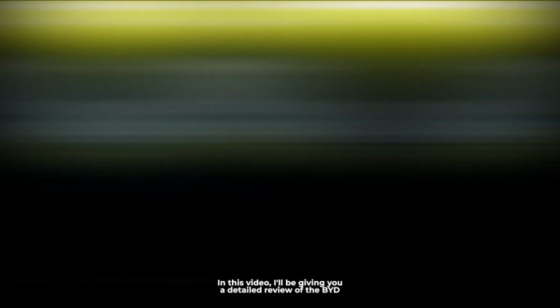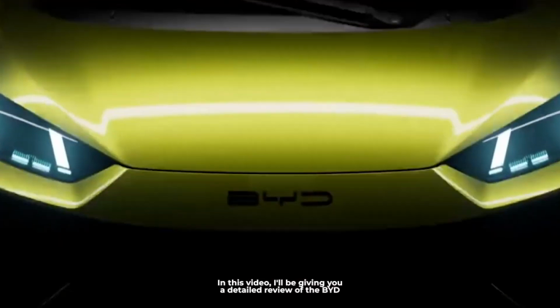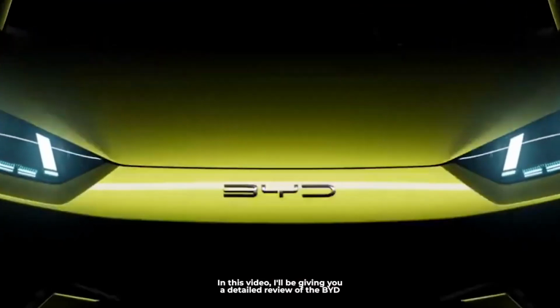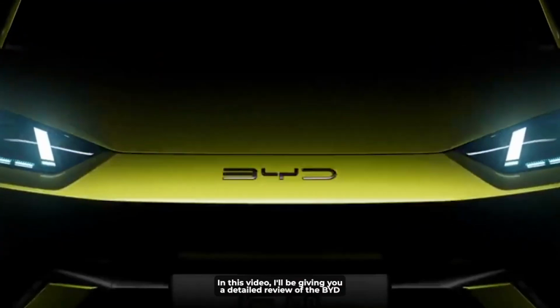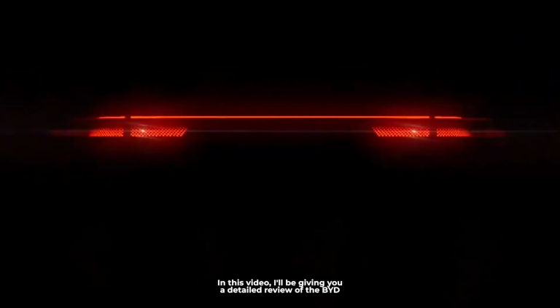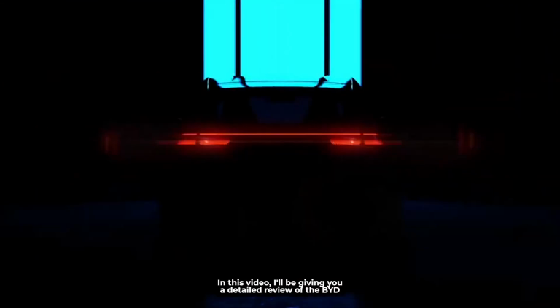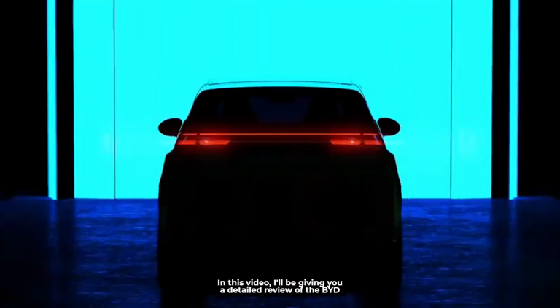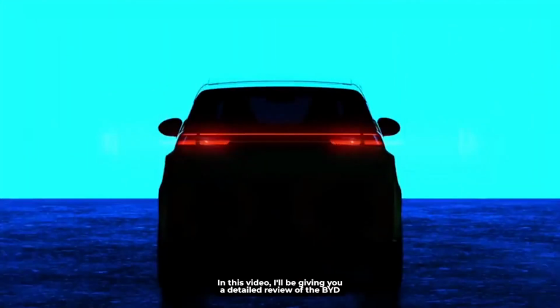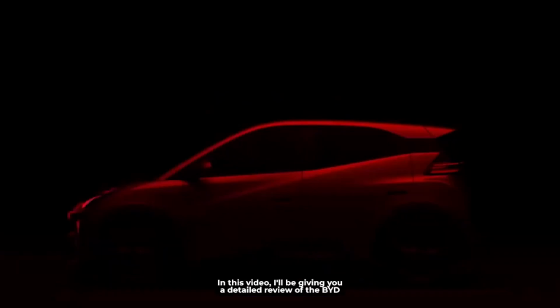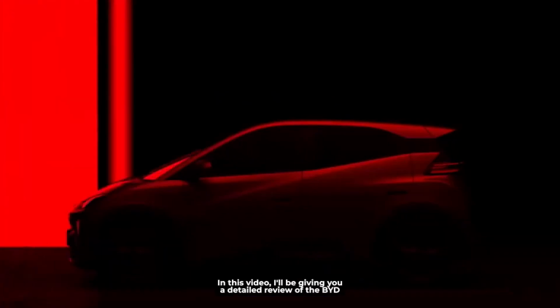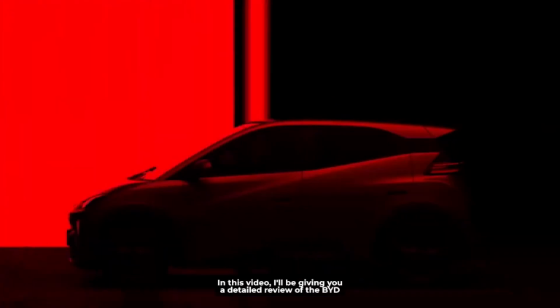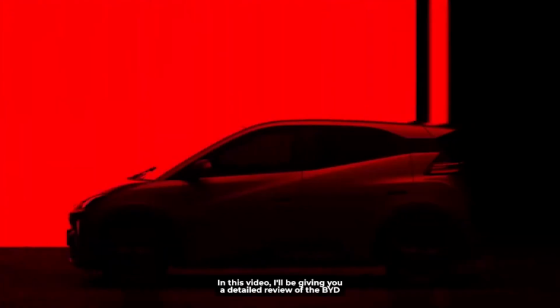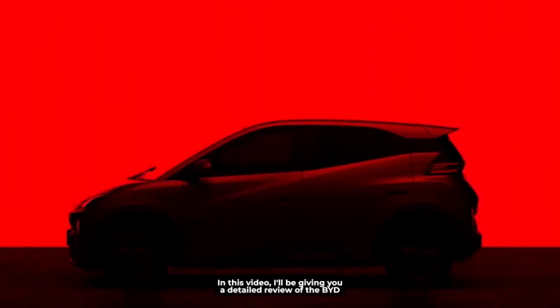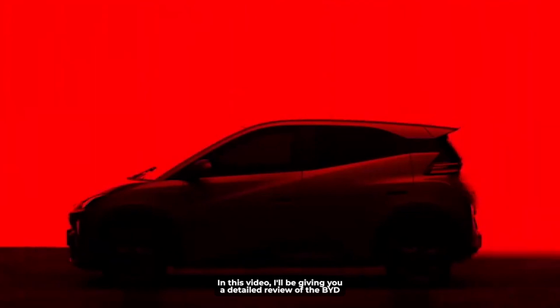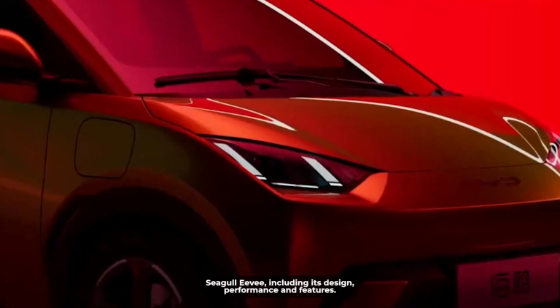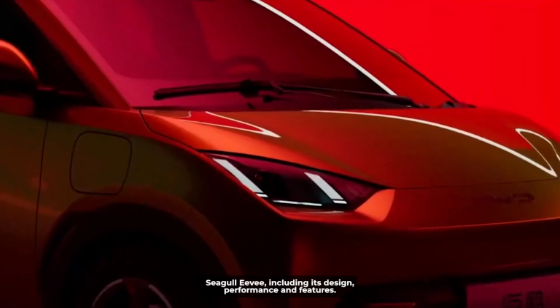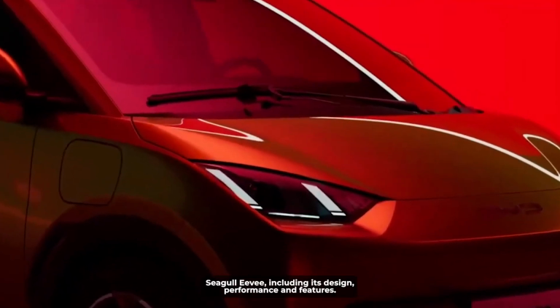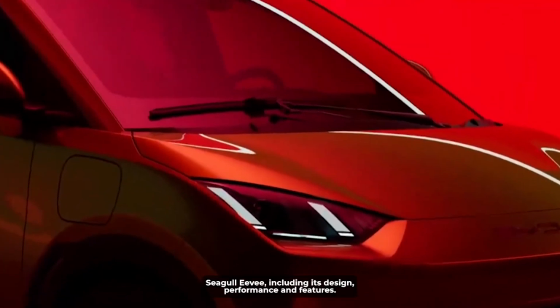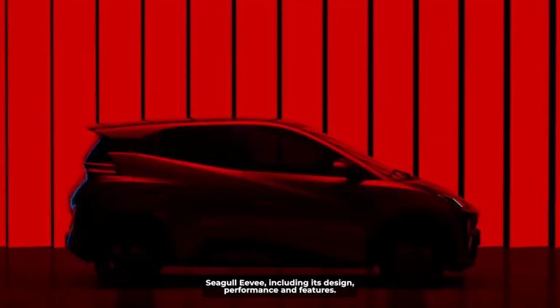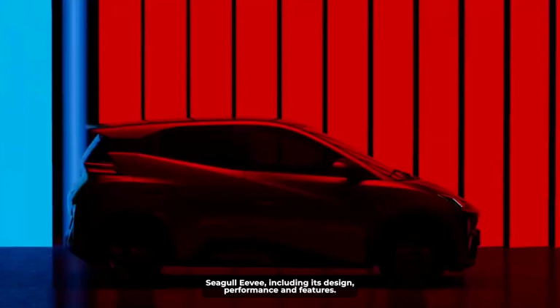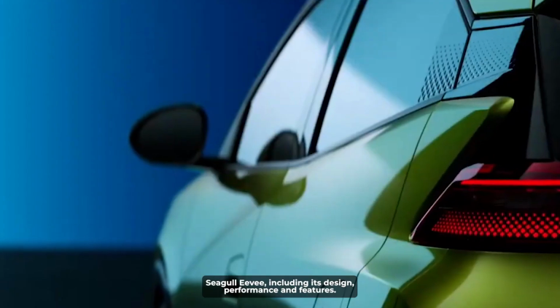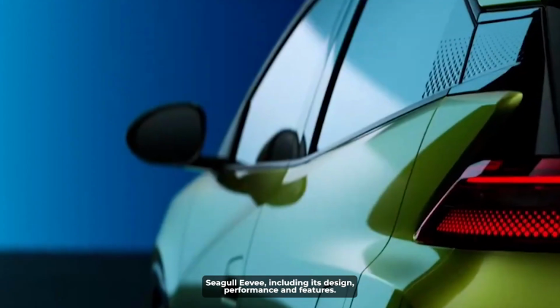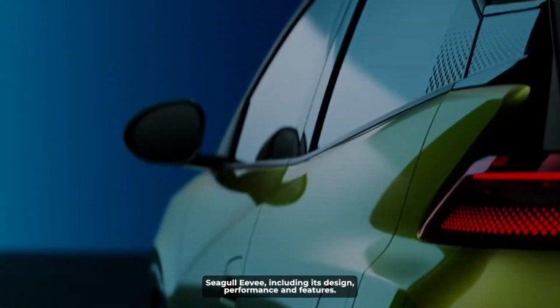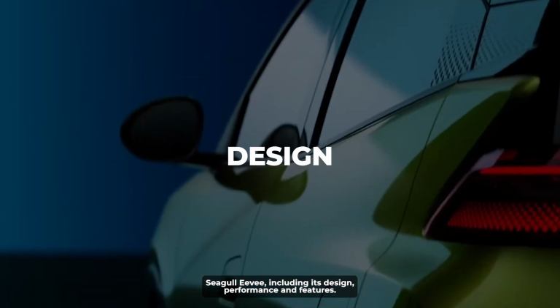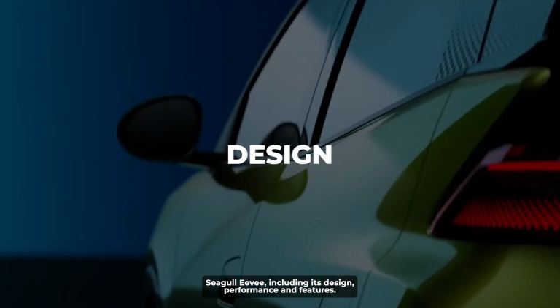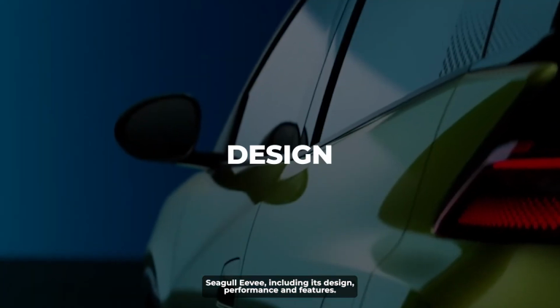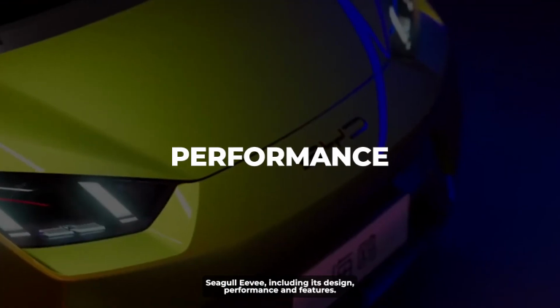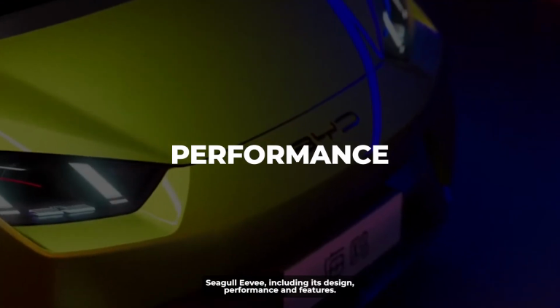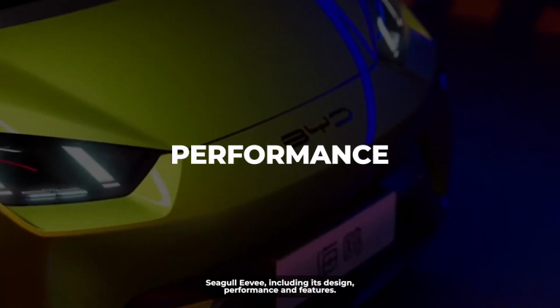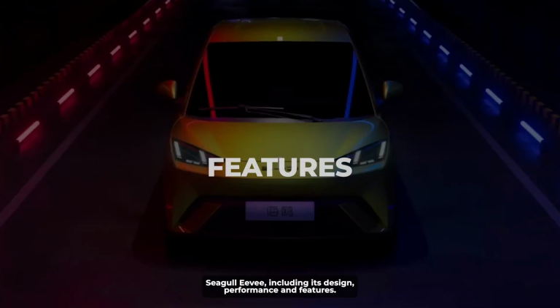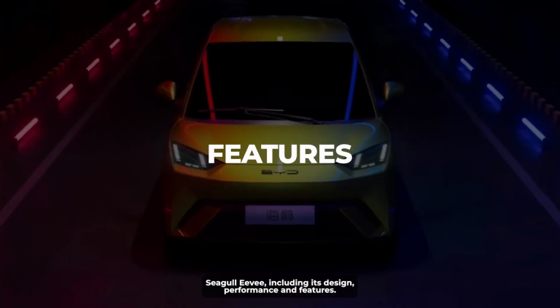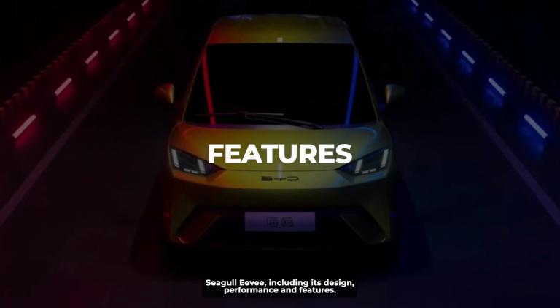In this video, I'll be giving you a detailed review of the BYD Seagull EV, including its design, performance, and features.